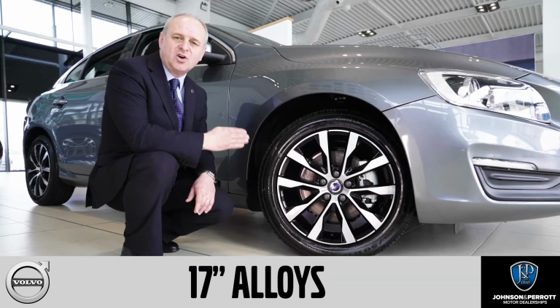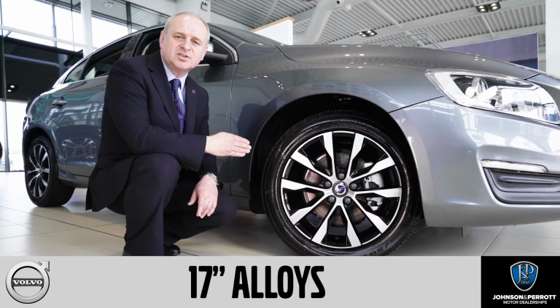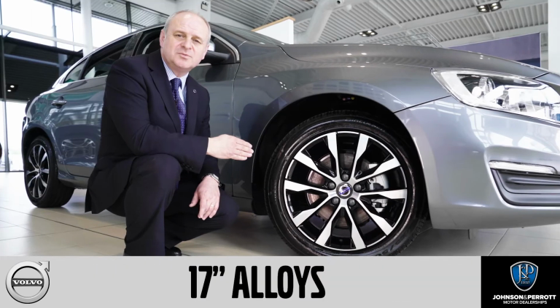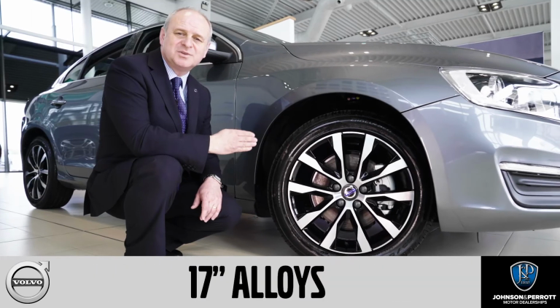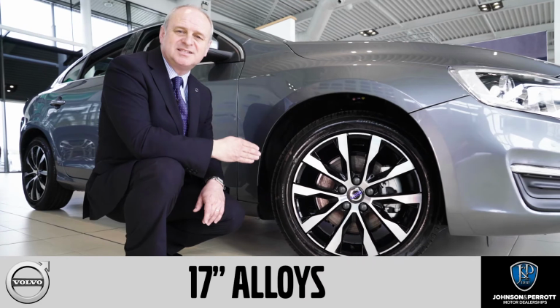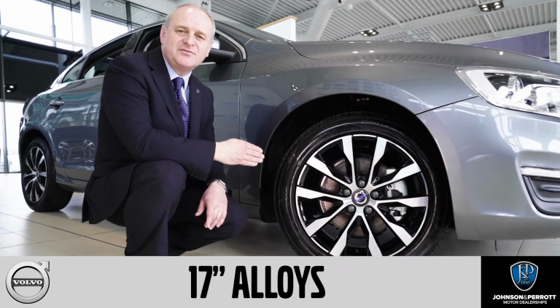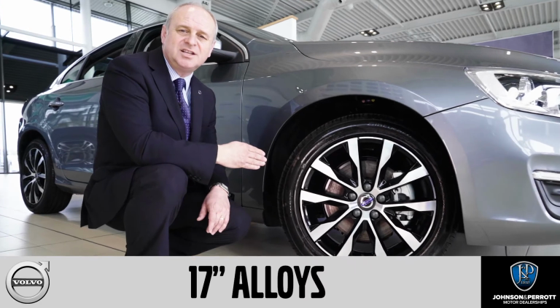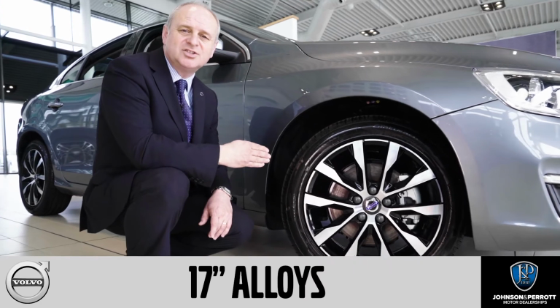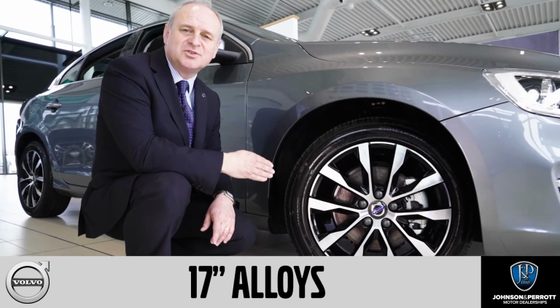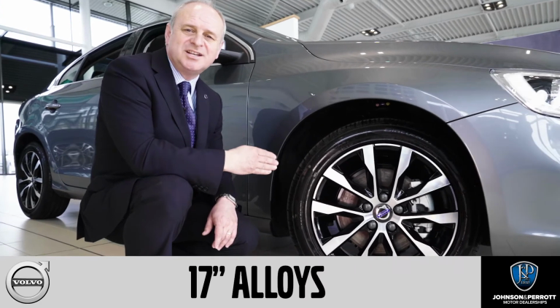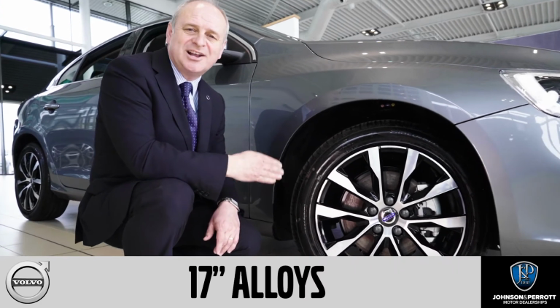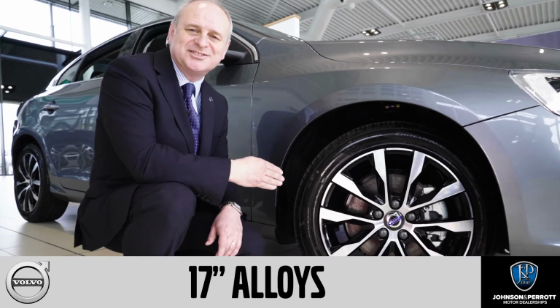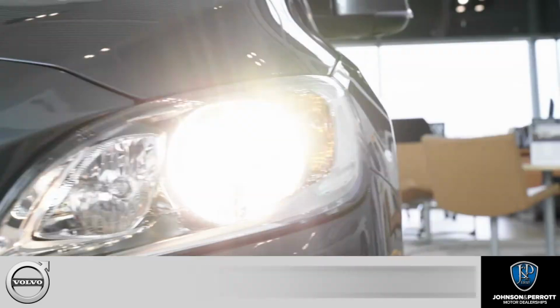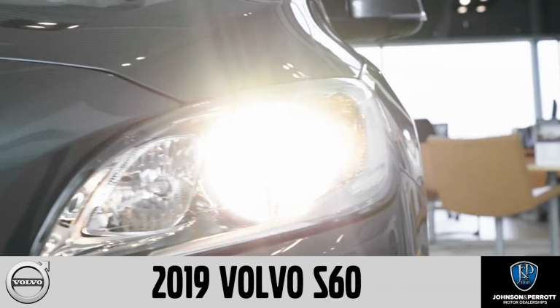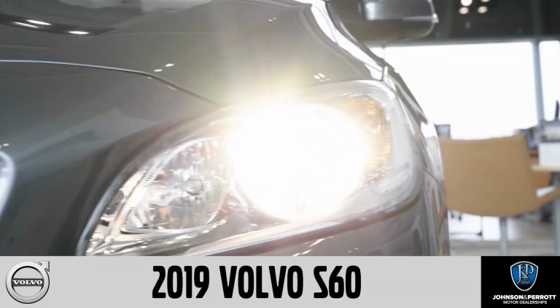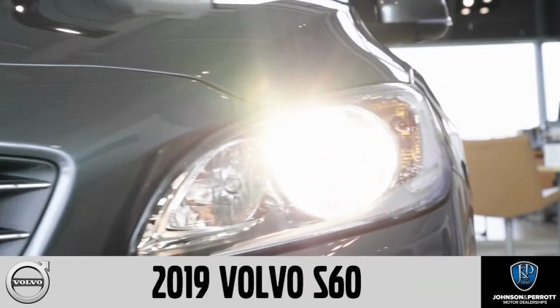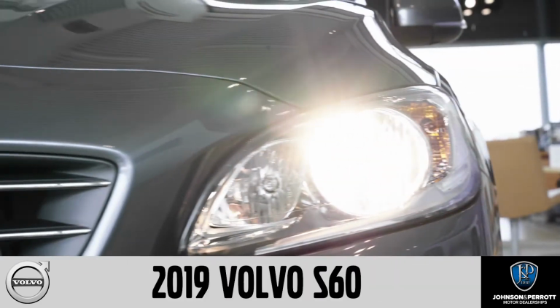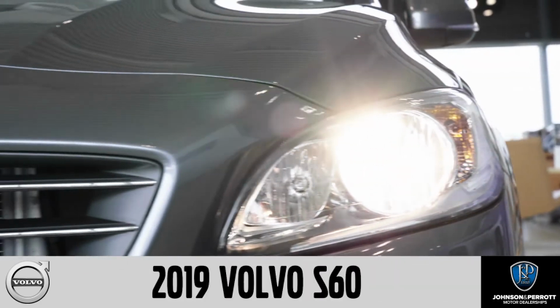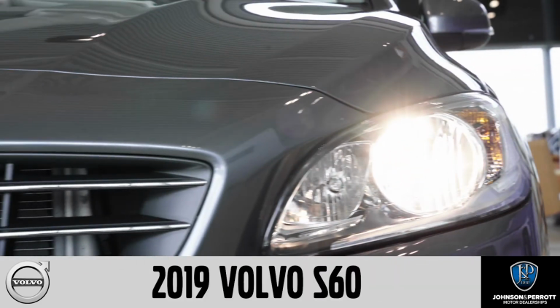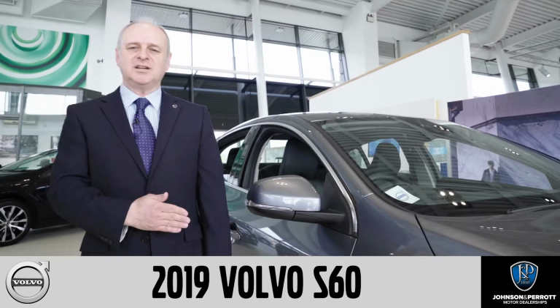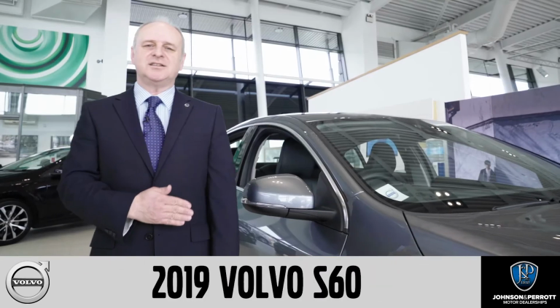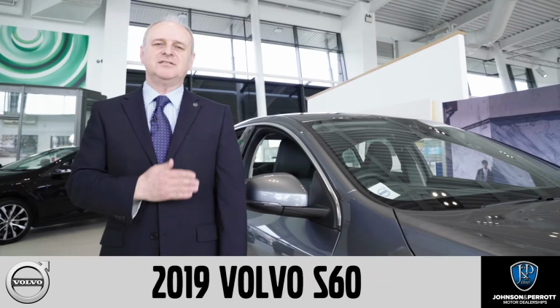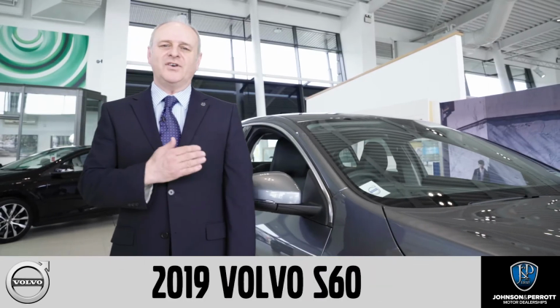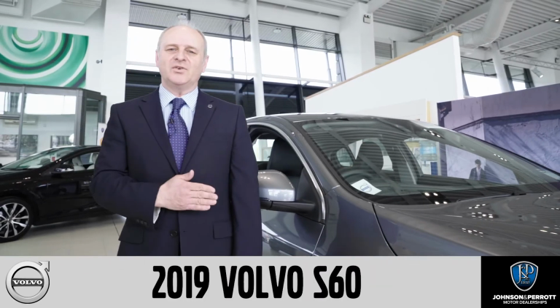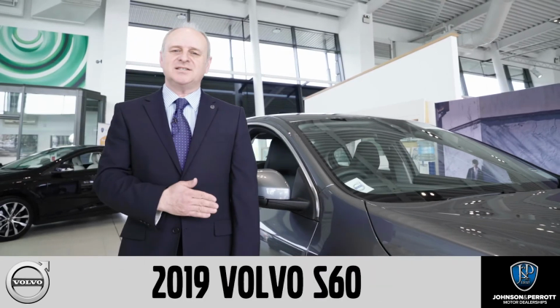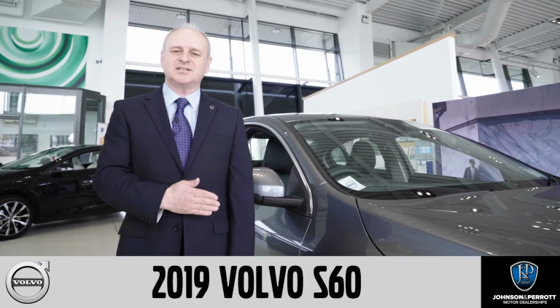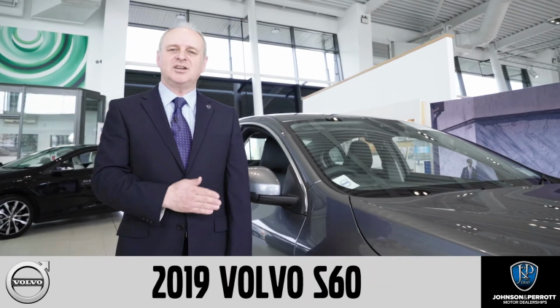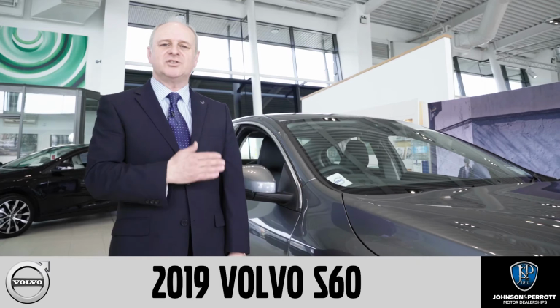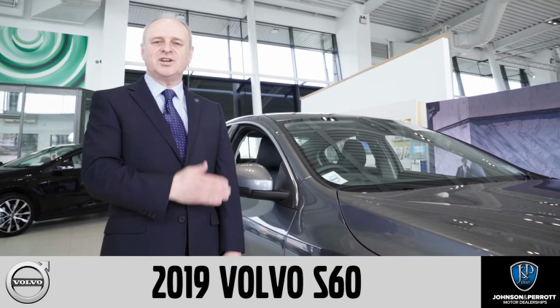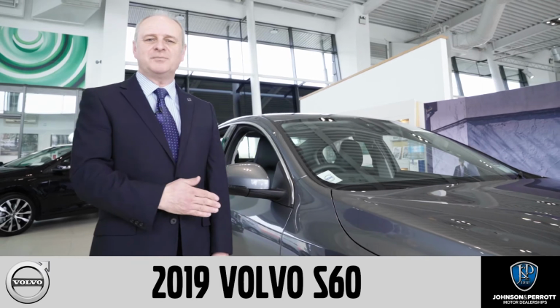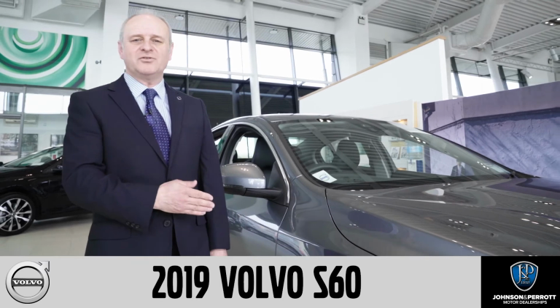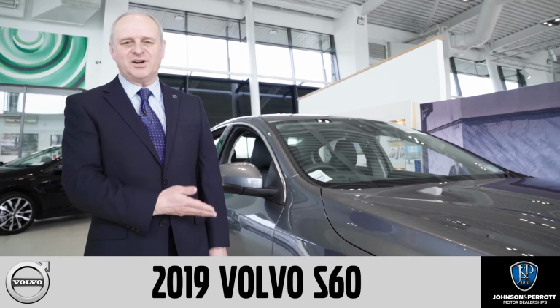It also comes with these 17-inch Rodina alloys. Talk to us today about this 2019 Volvo S60 here at Johnson & Prairie Volvo.